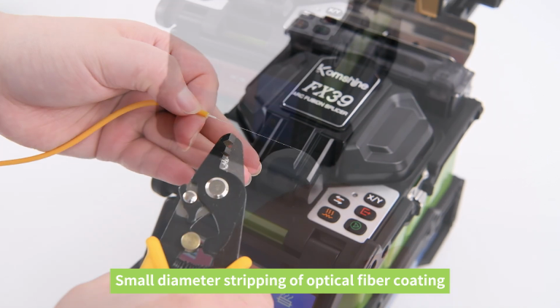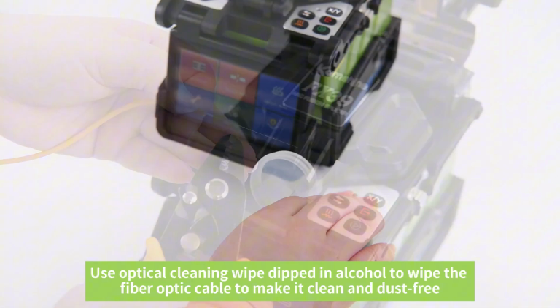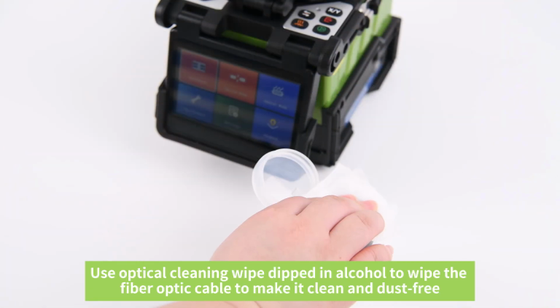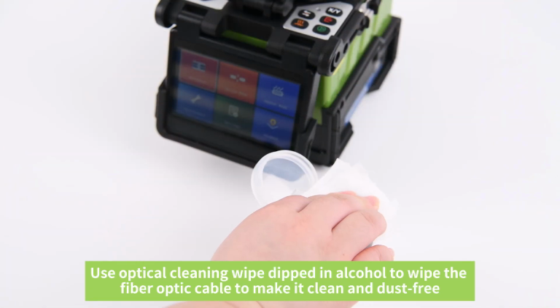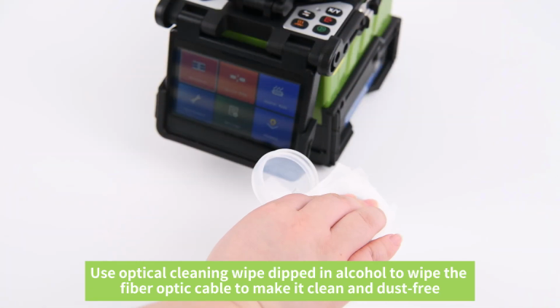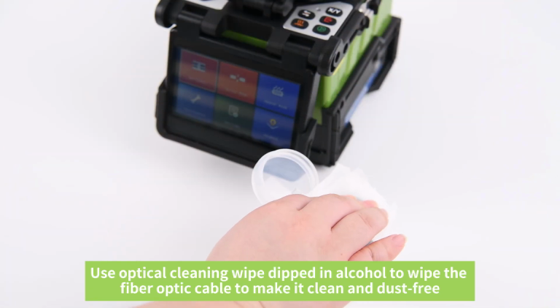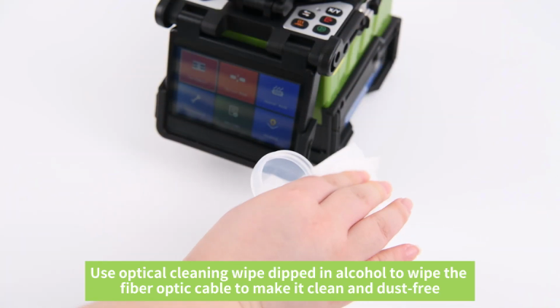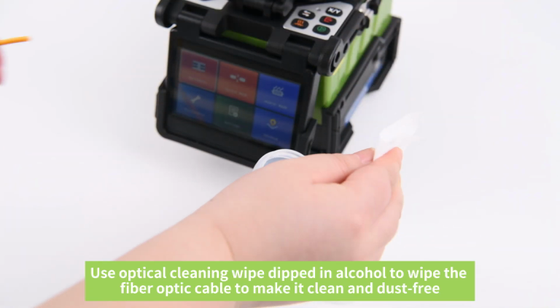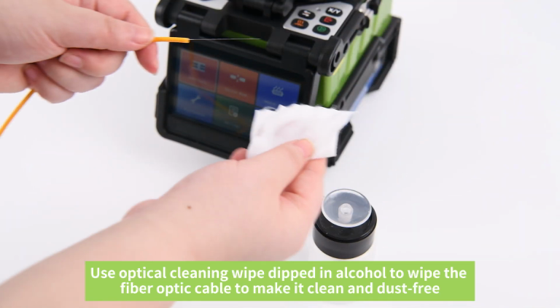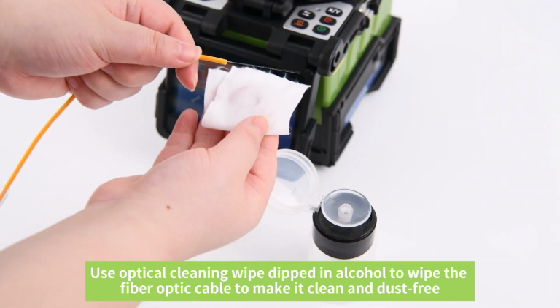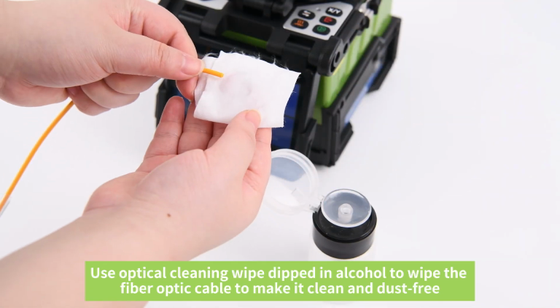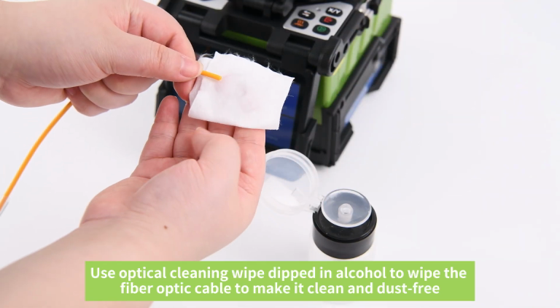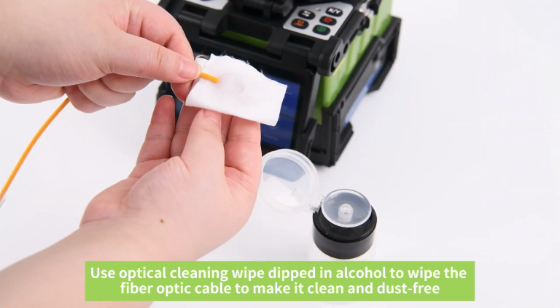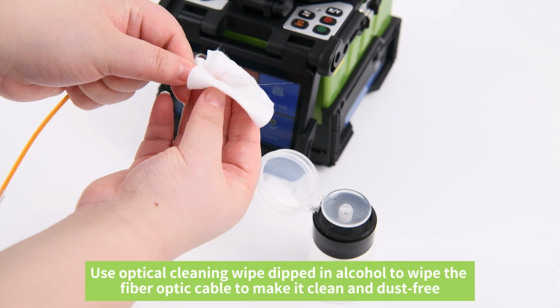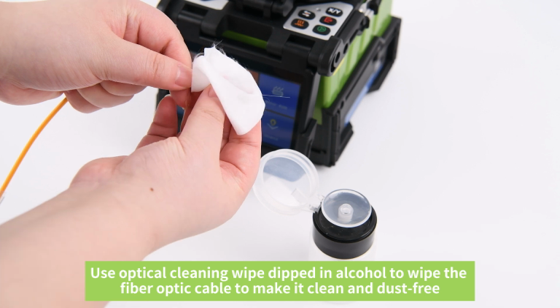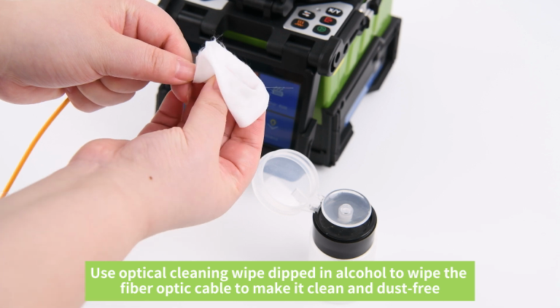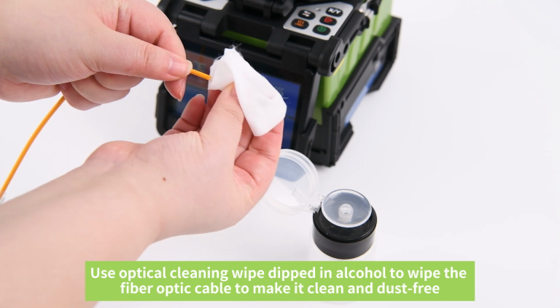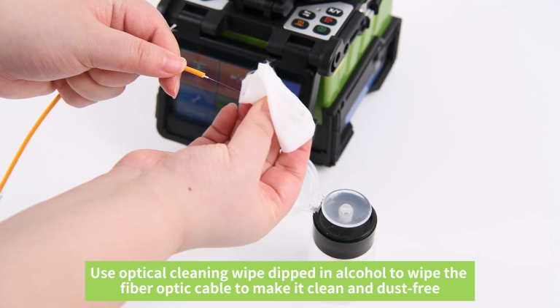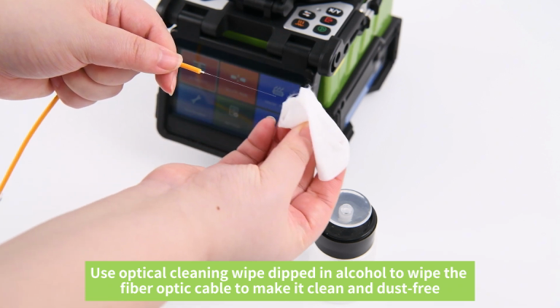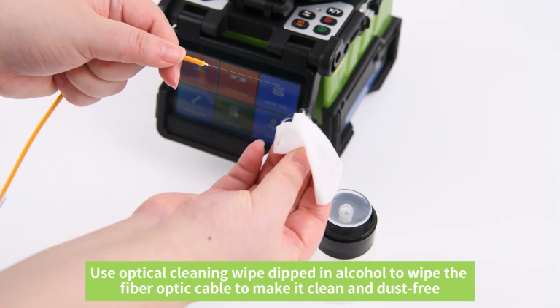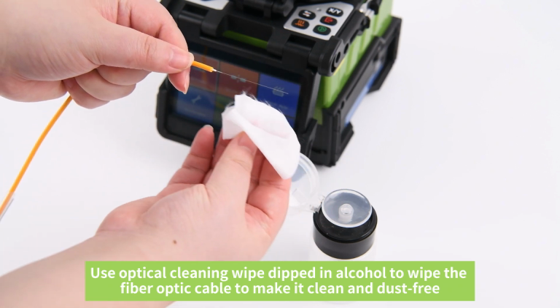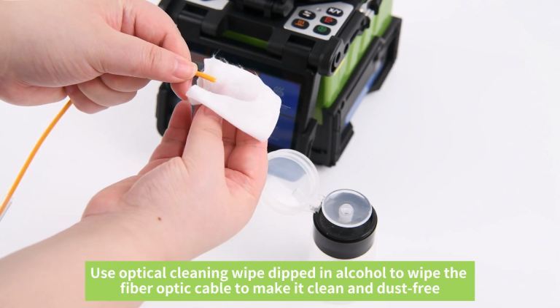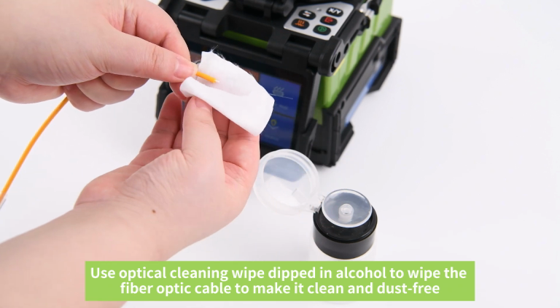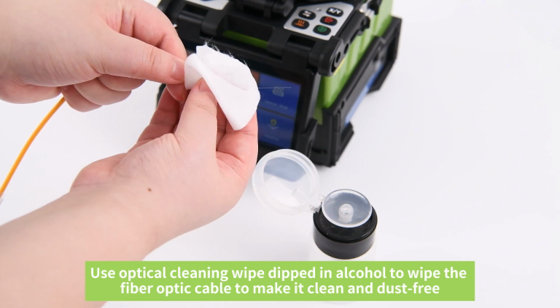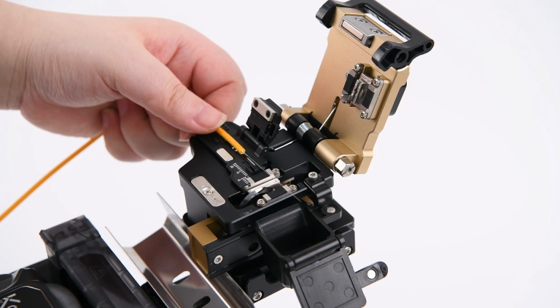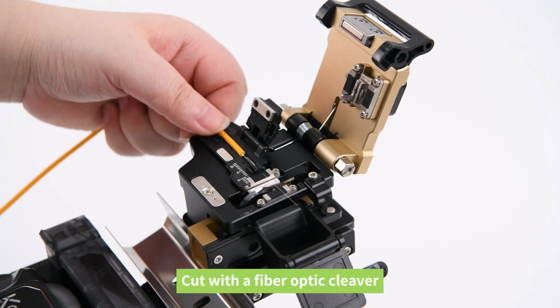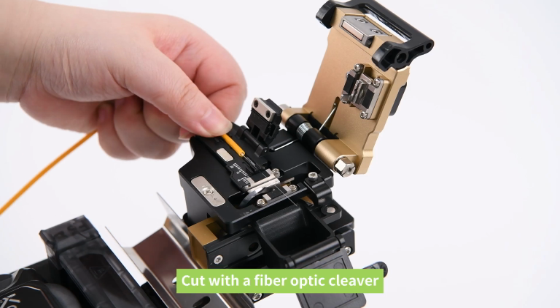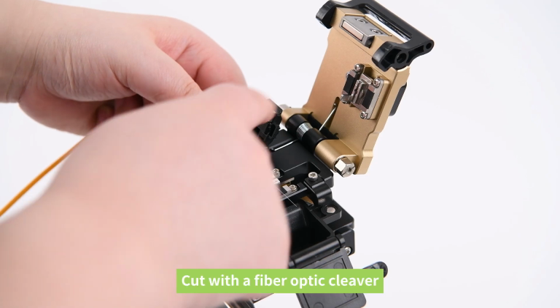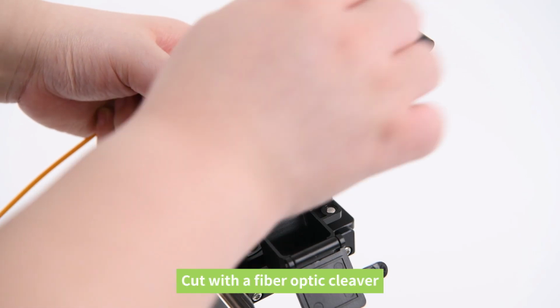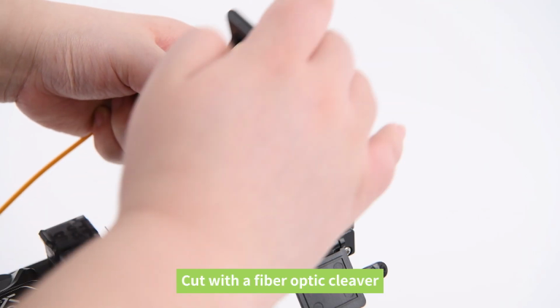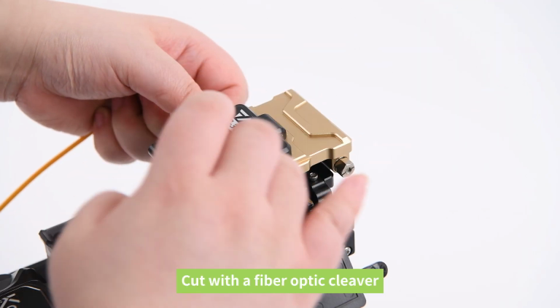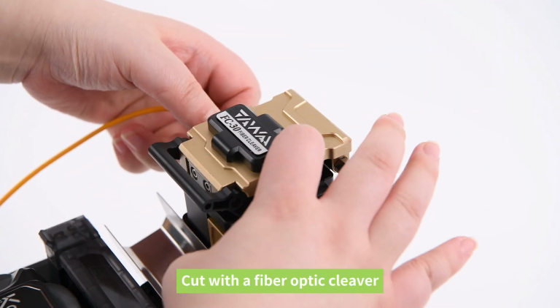Use an optical cleaning wipe dipped in alcohol to wipe the fiber optic cable, making it clean and dust-free. Then cut with a fiber optic cleaver.